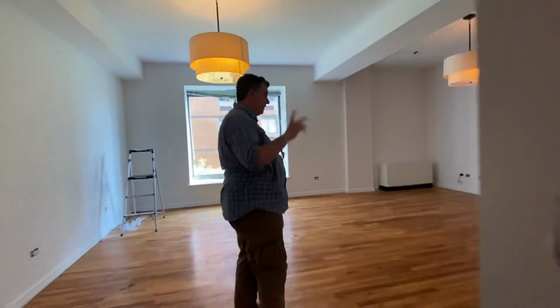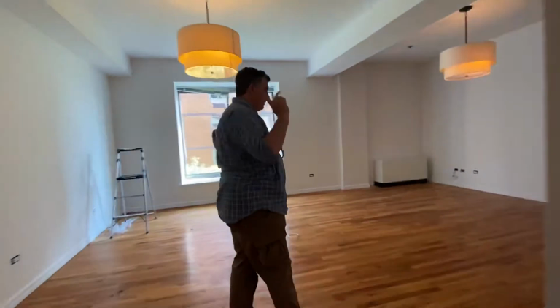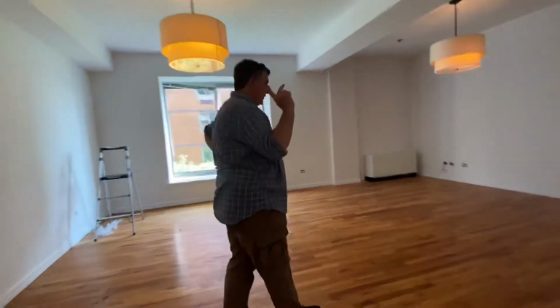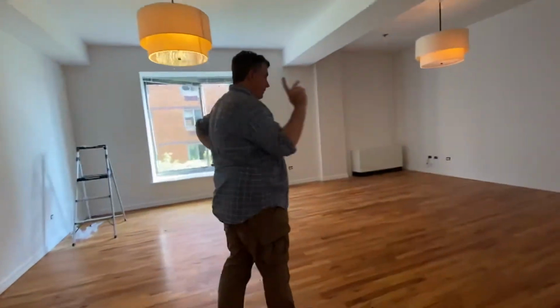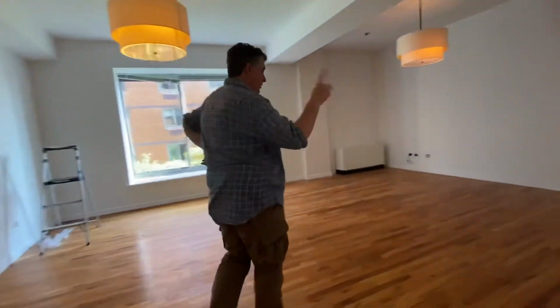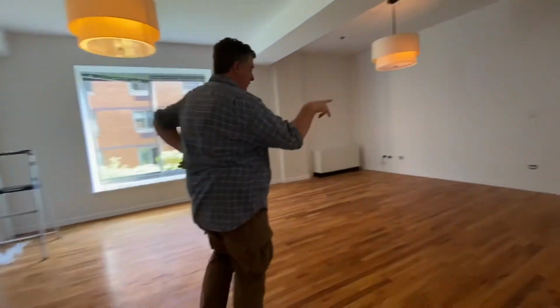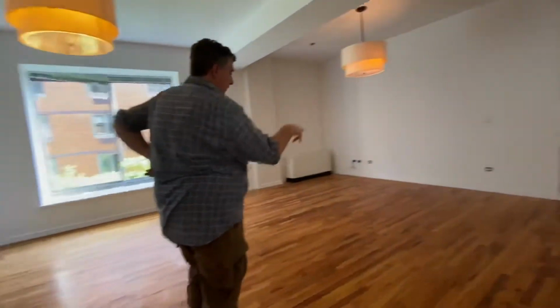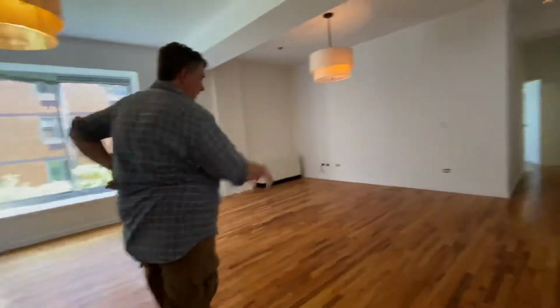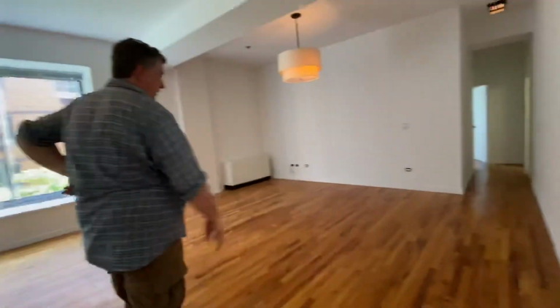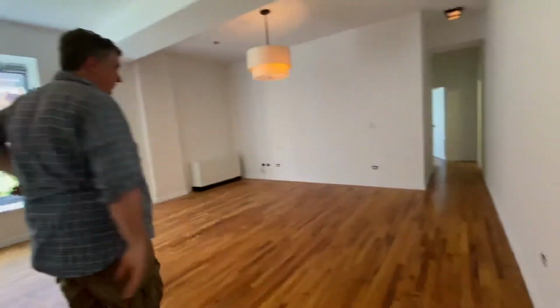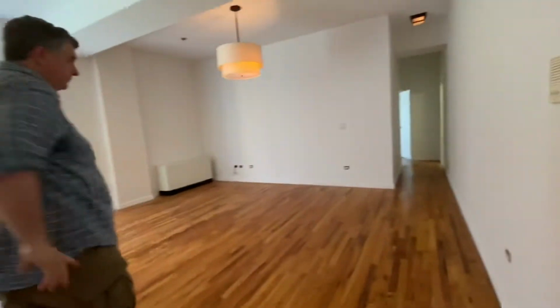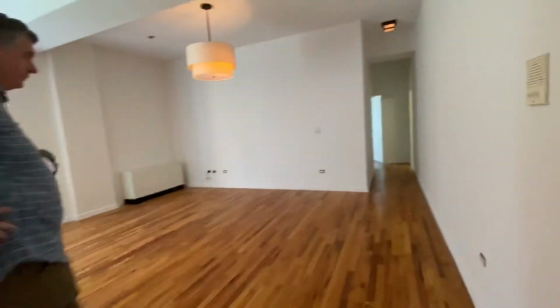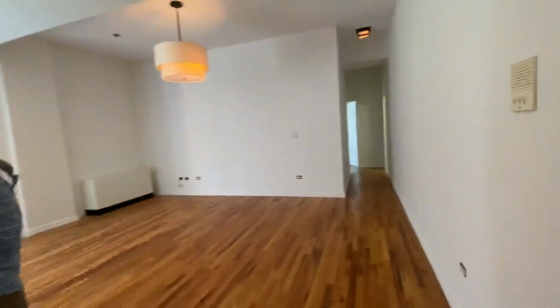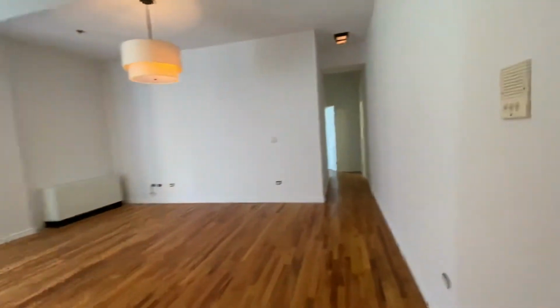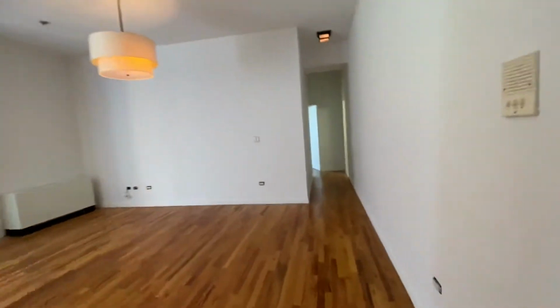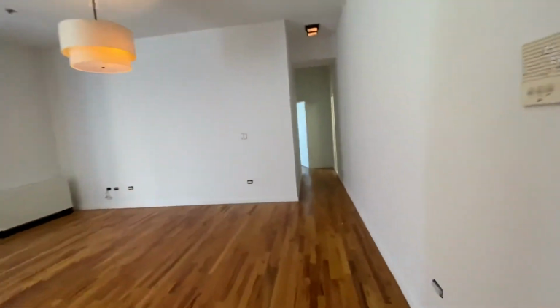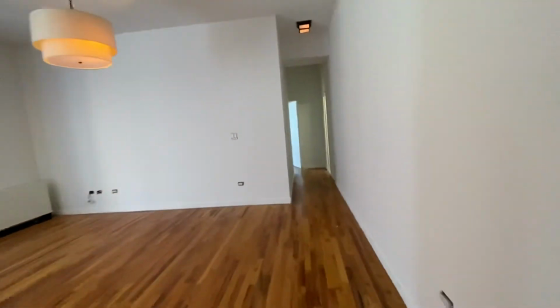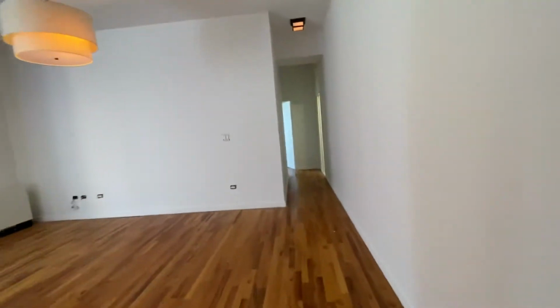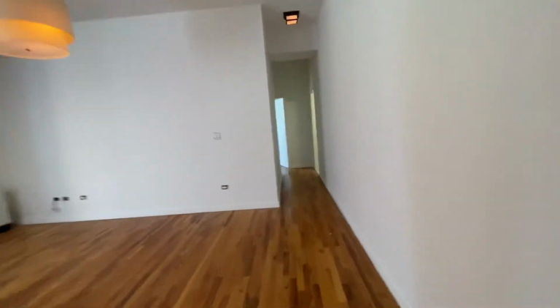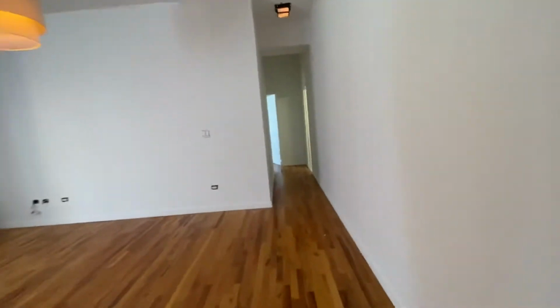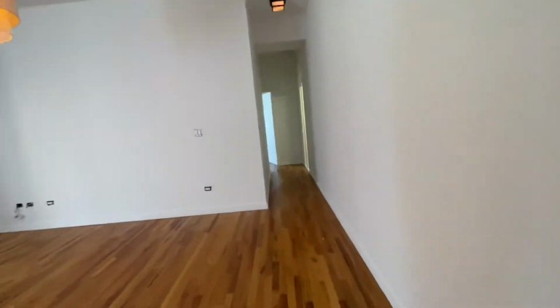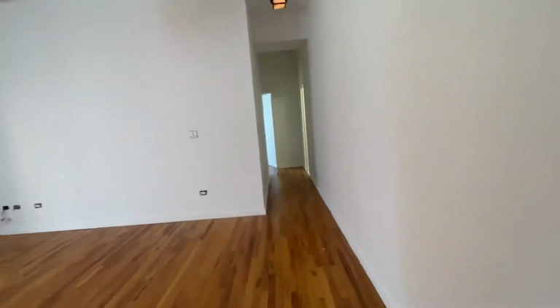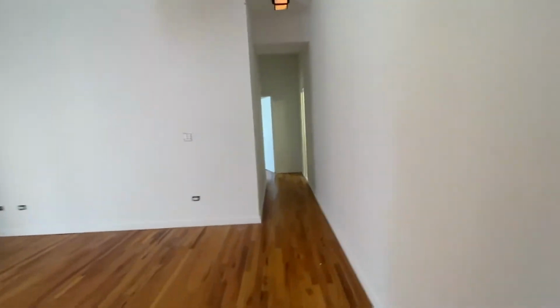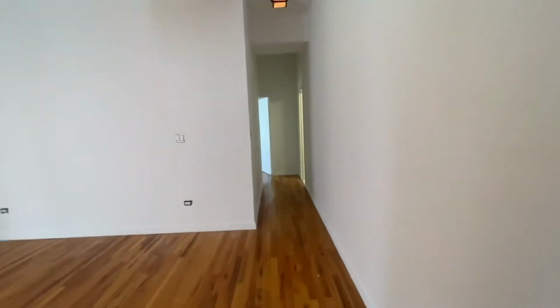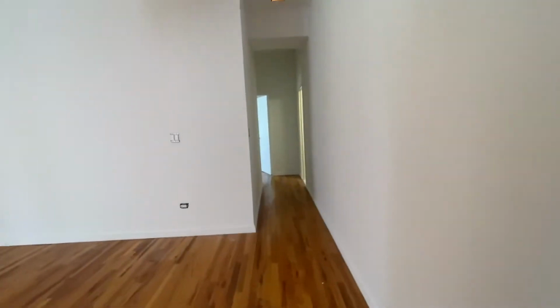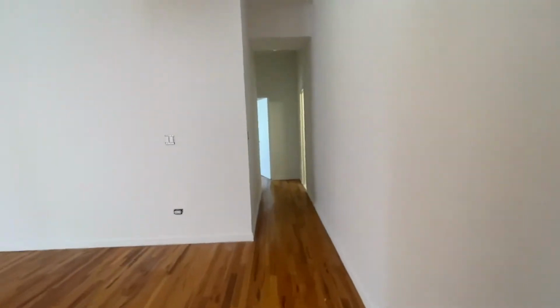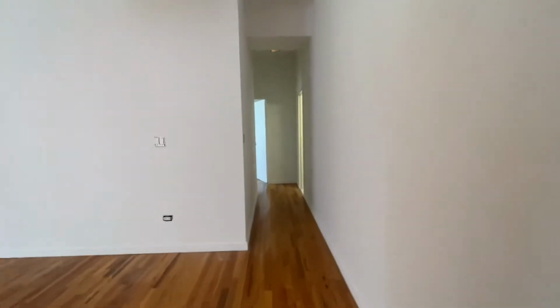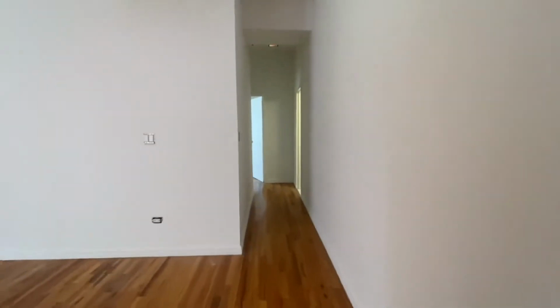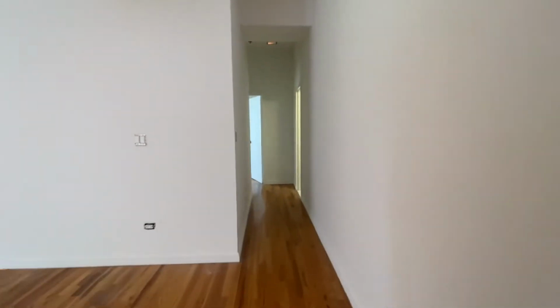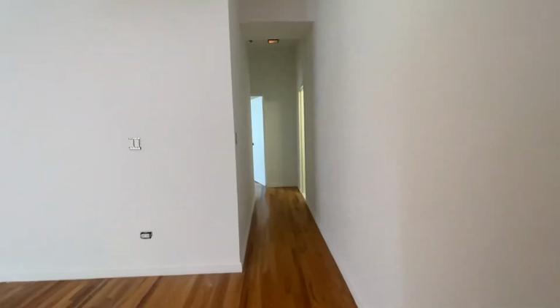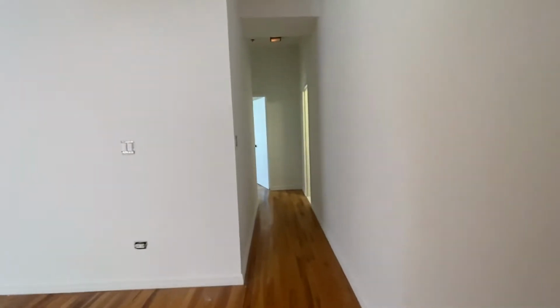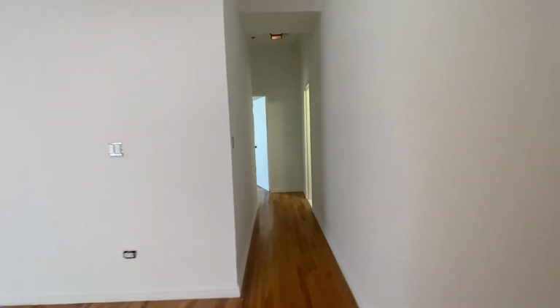The bed is over here. We've got the common area with our lights.